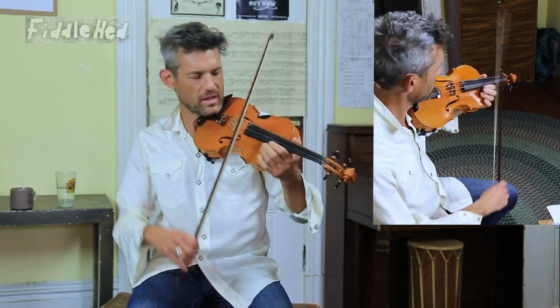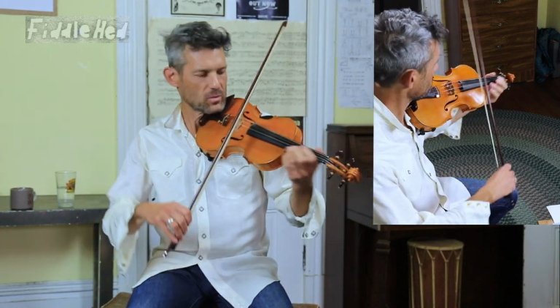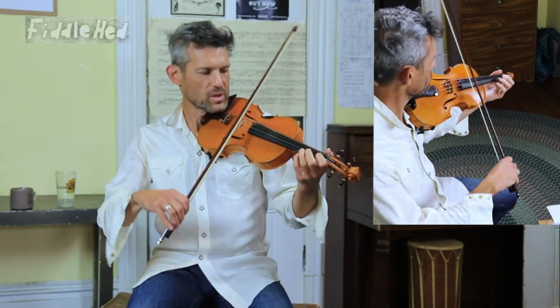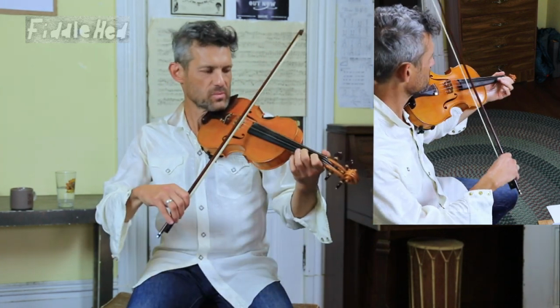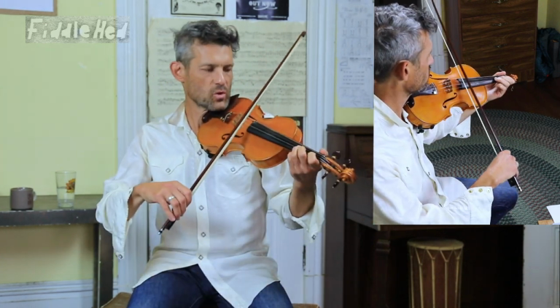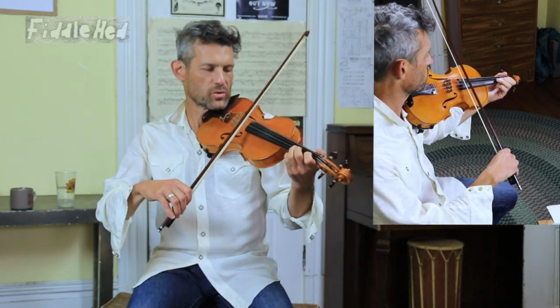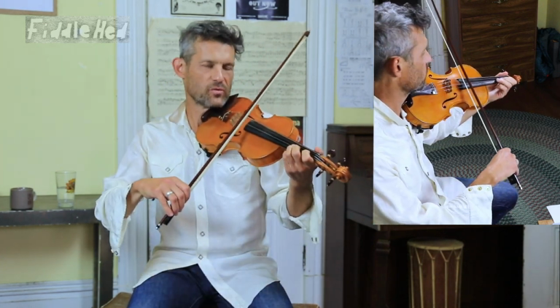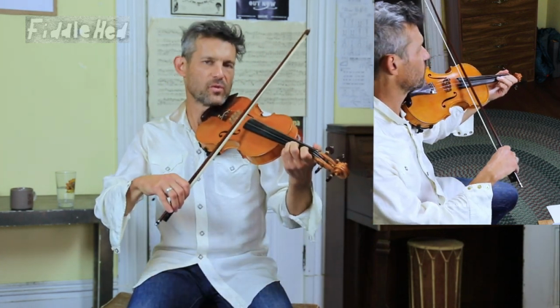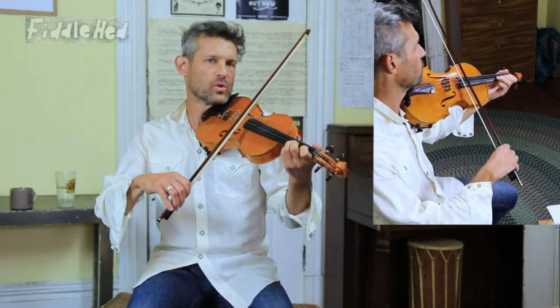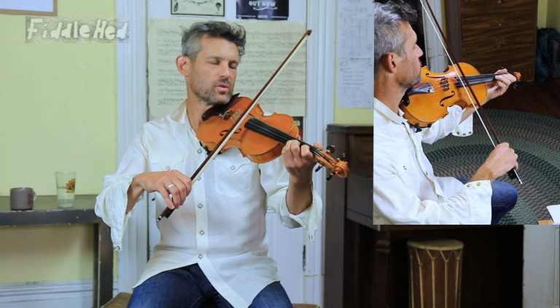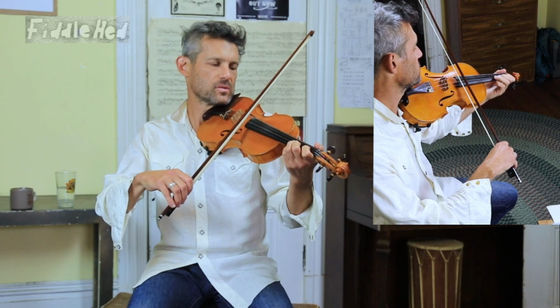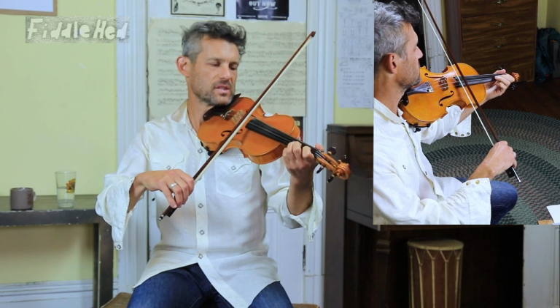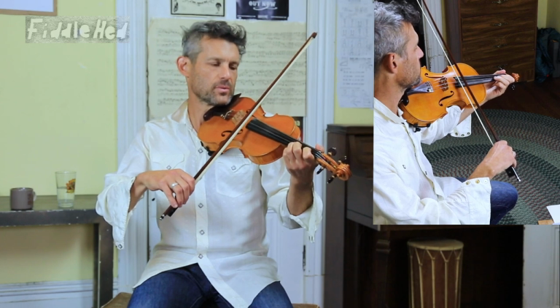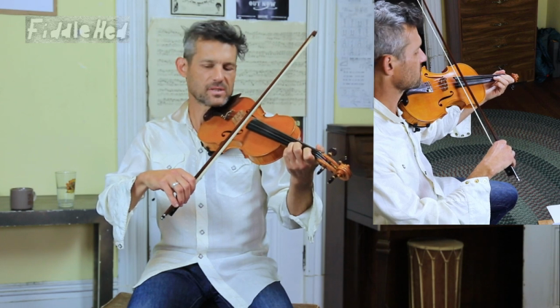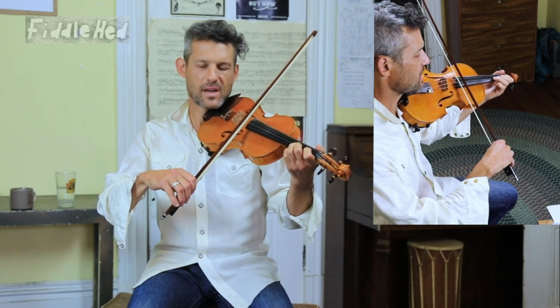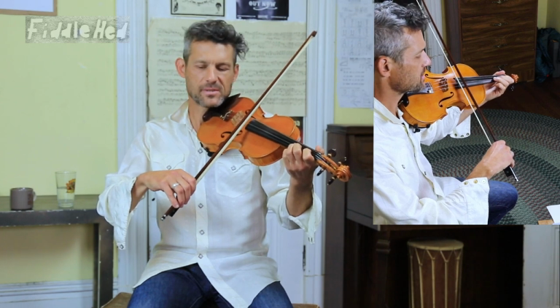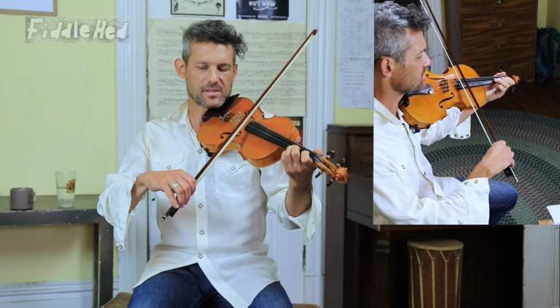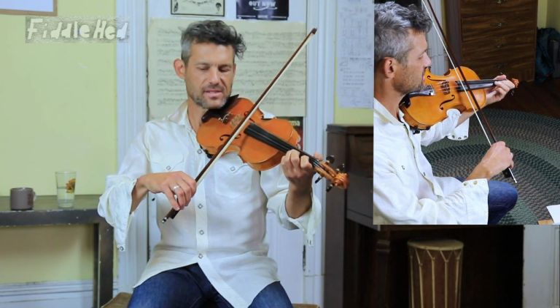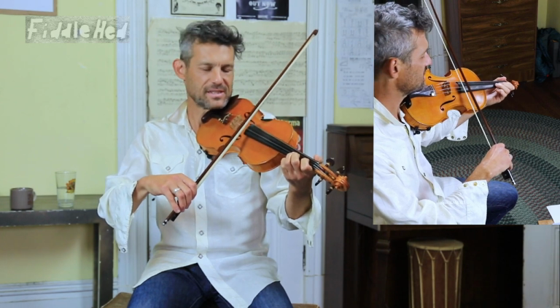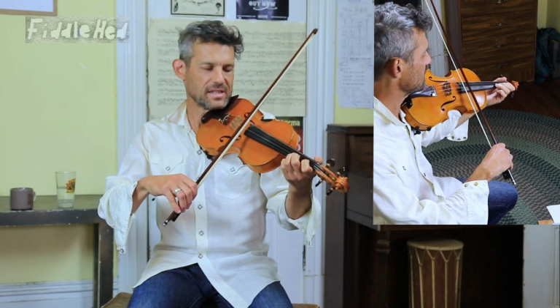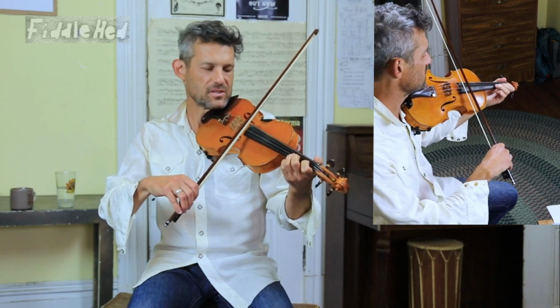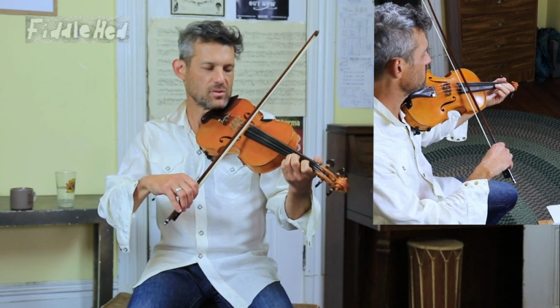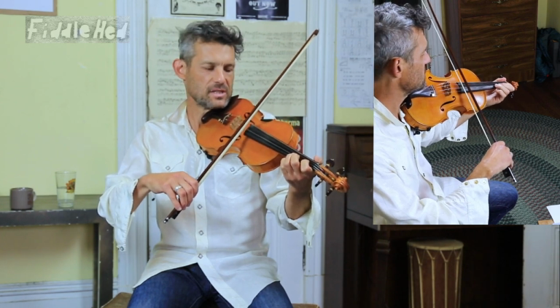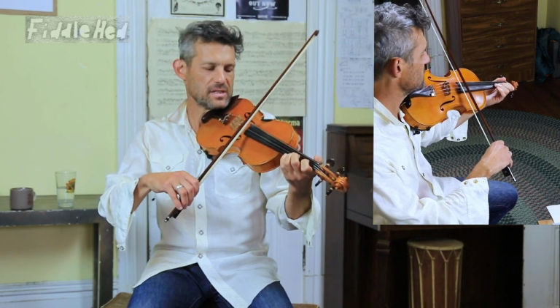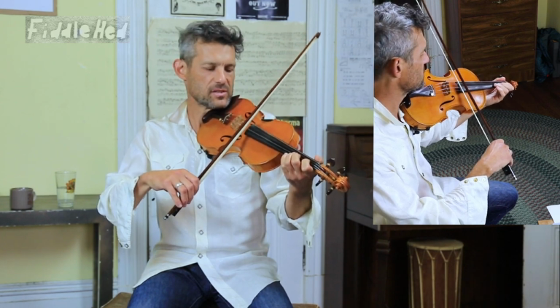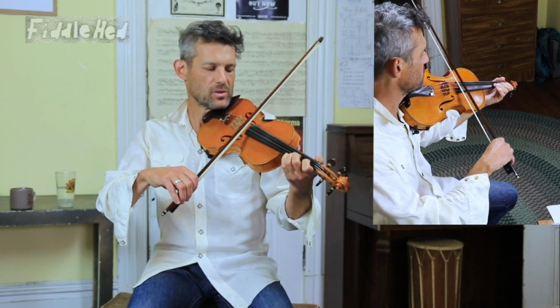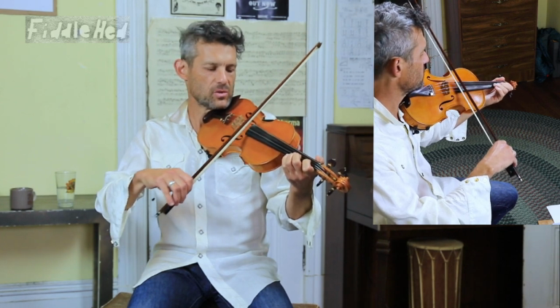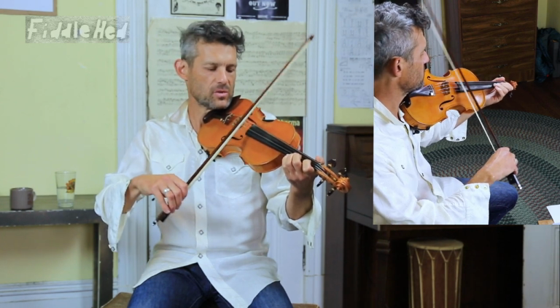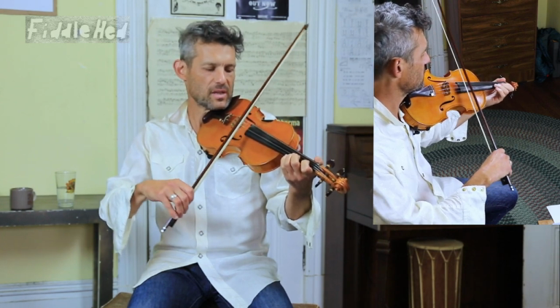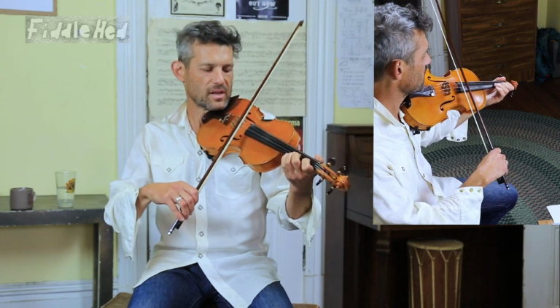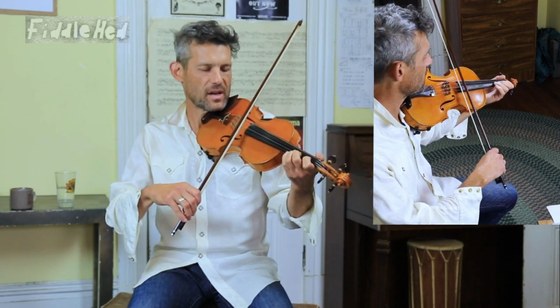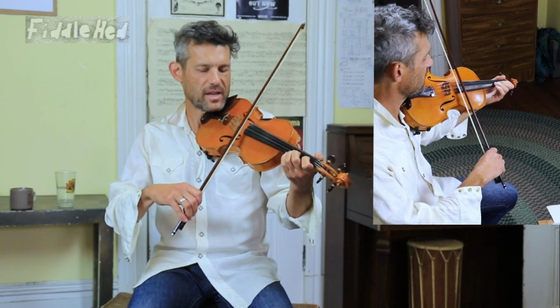And then once more with the full double stops — this is a D, two Ds, low and high.